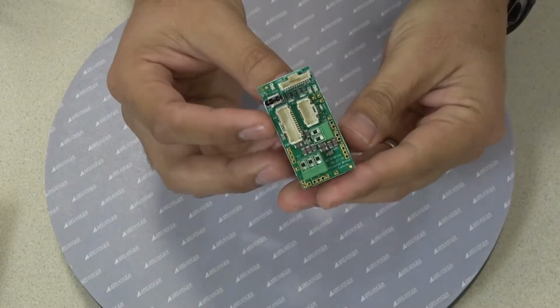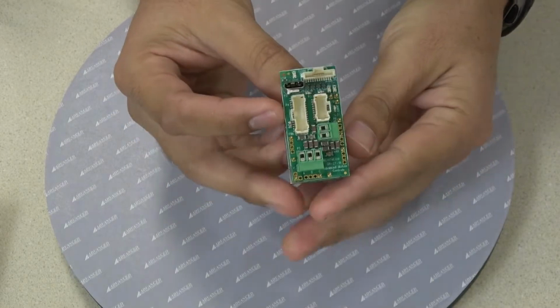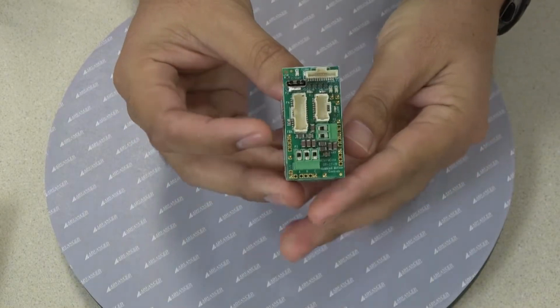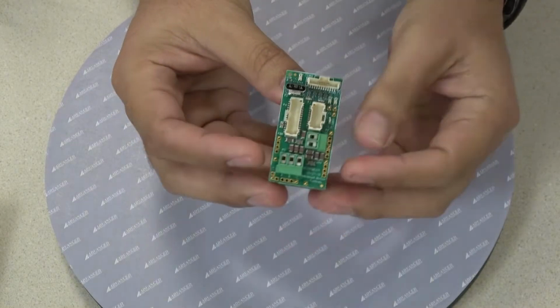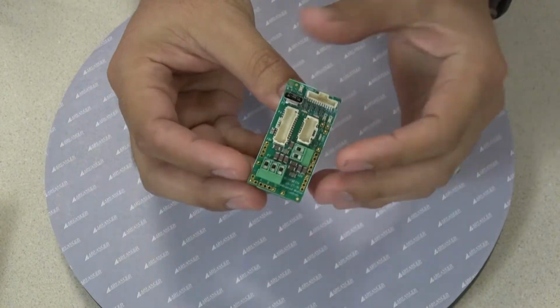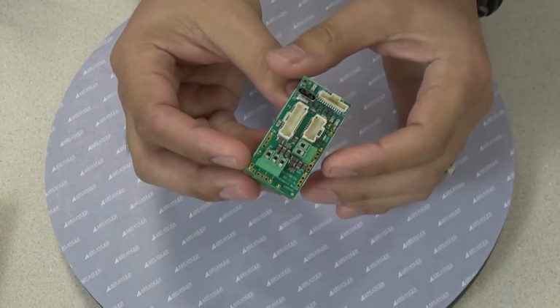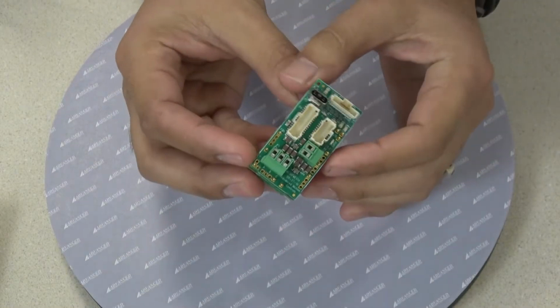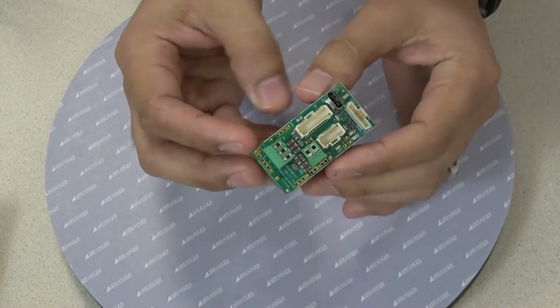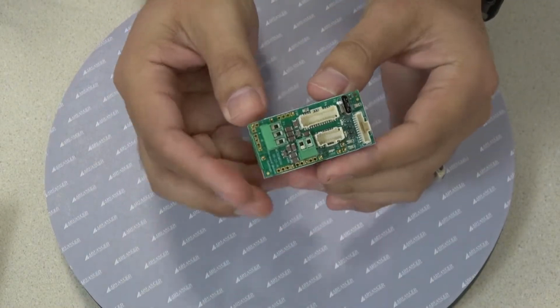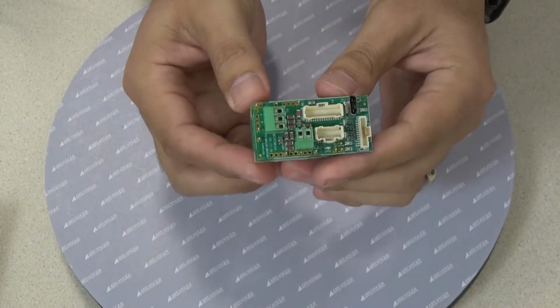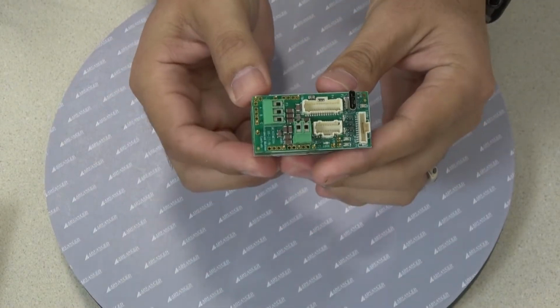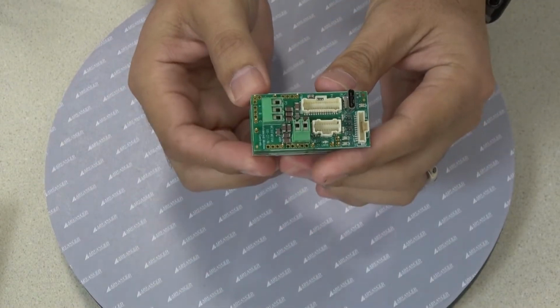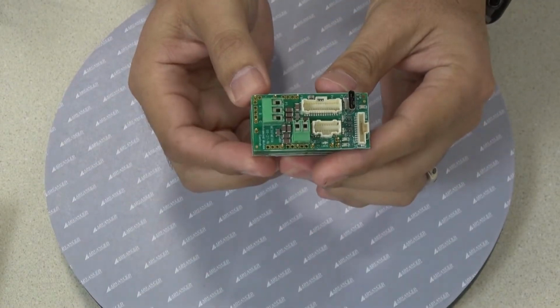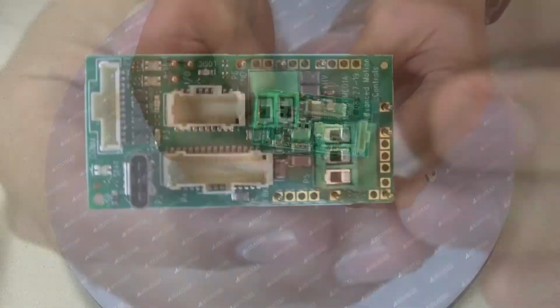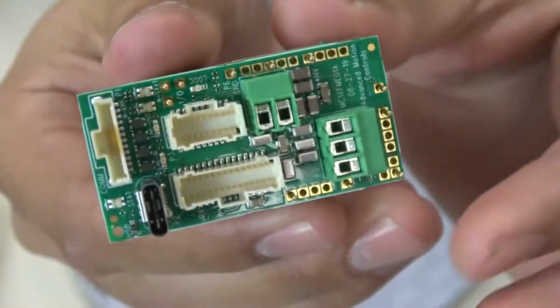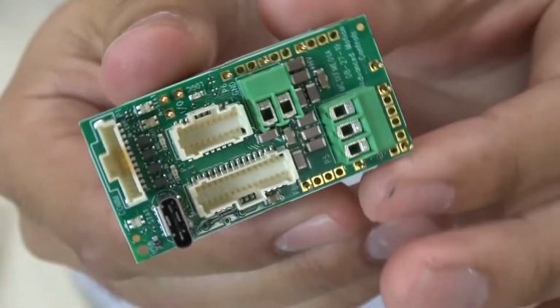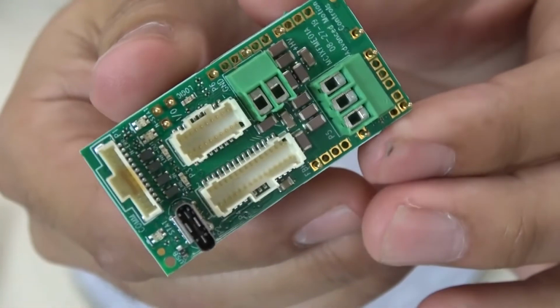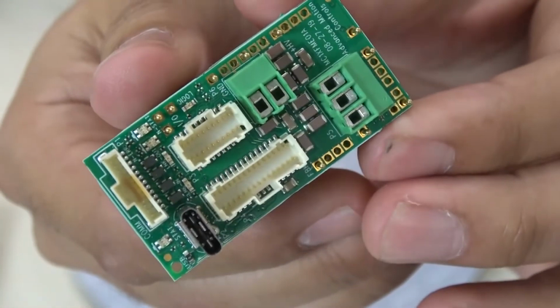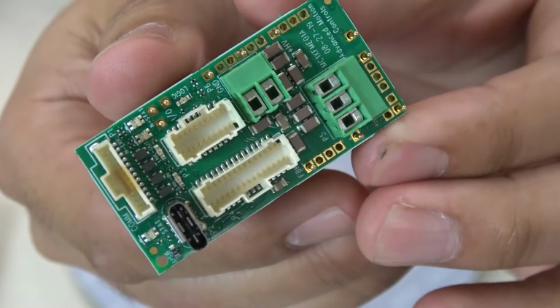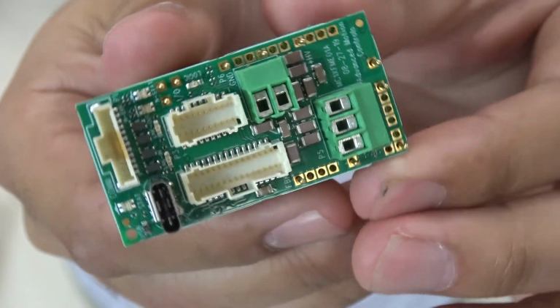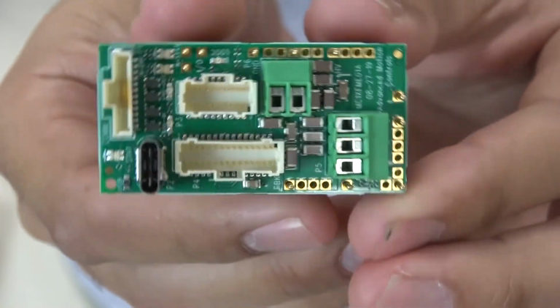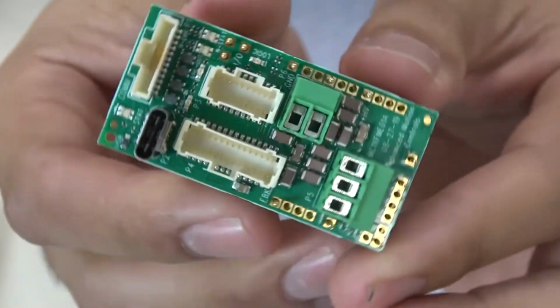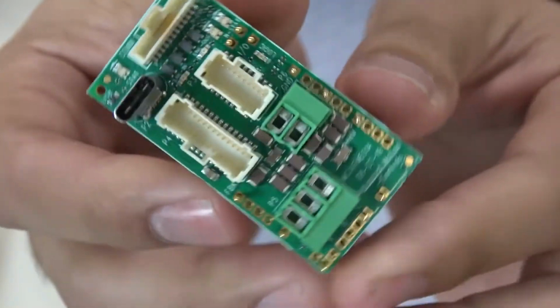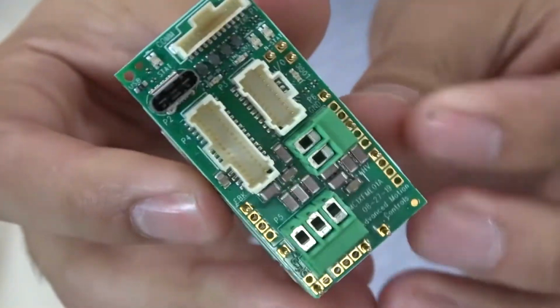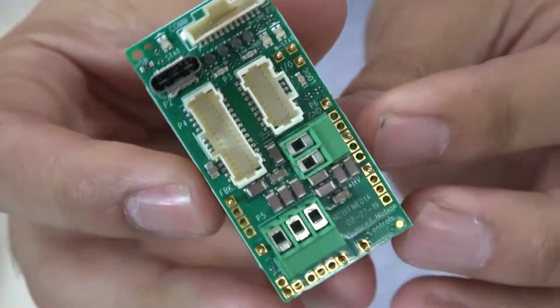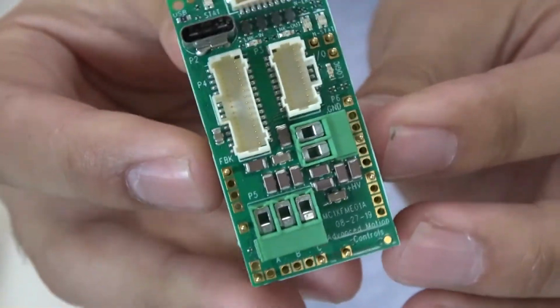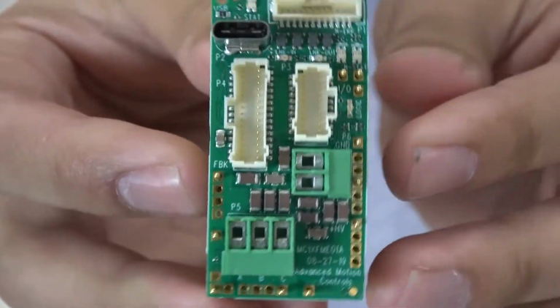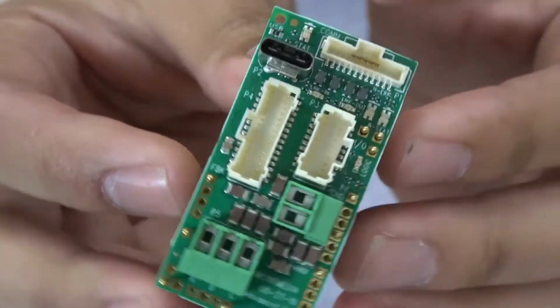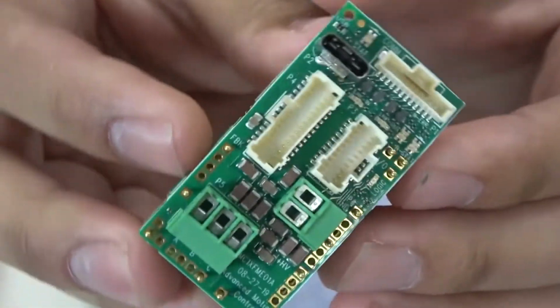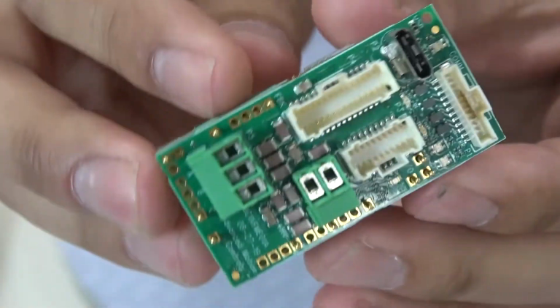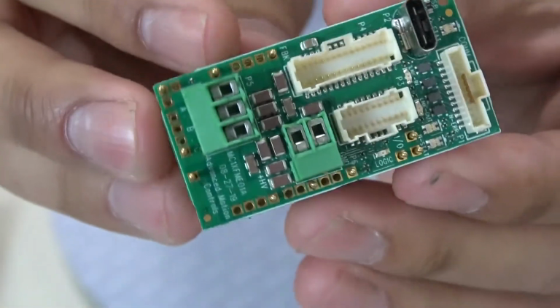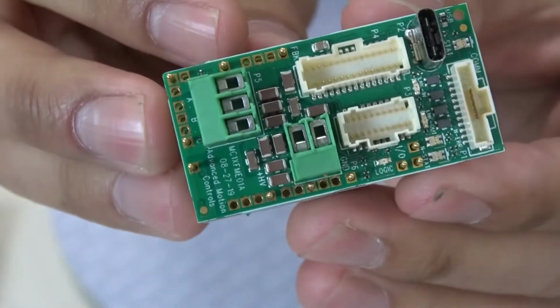The interface board includes connections needed for feedback, command, network communication, motor power, power supply, and USB.